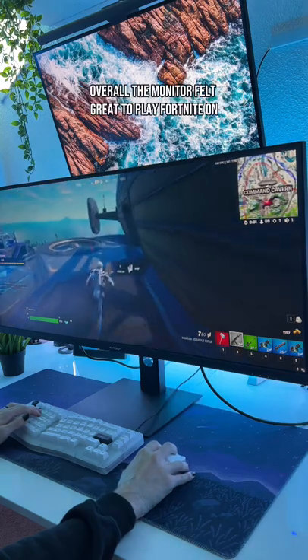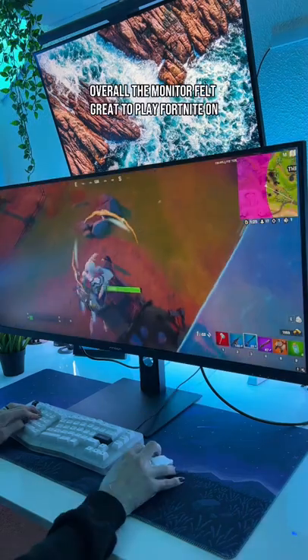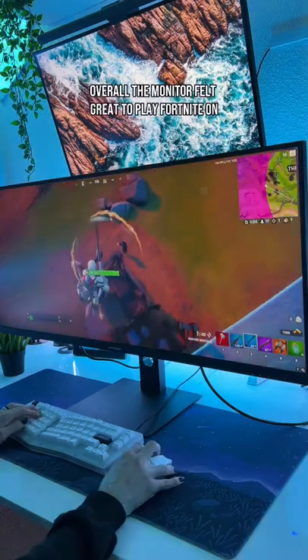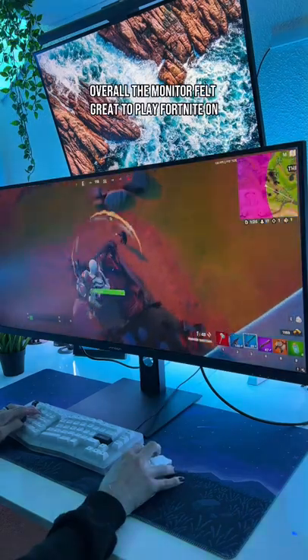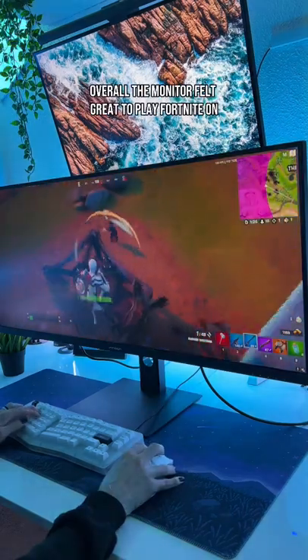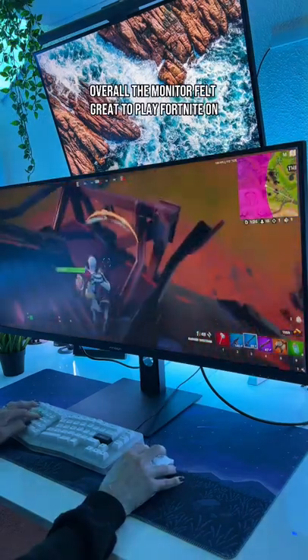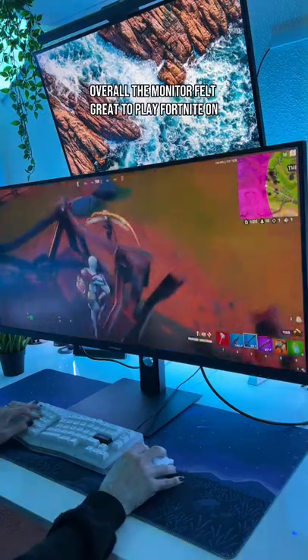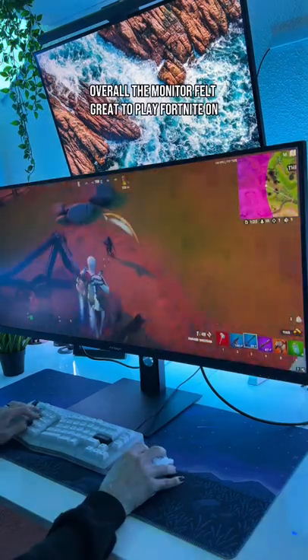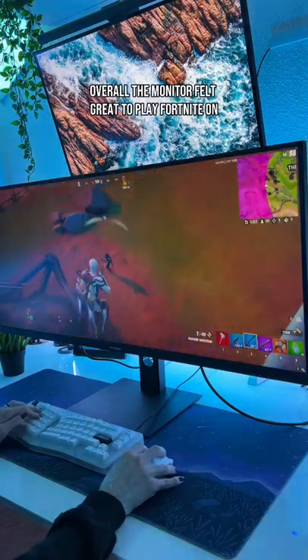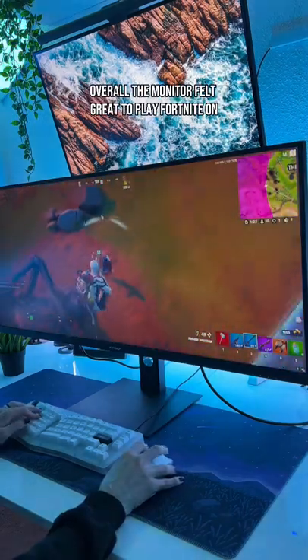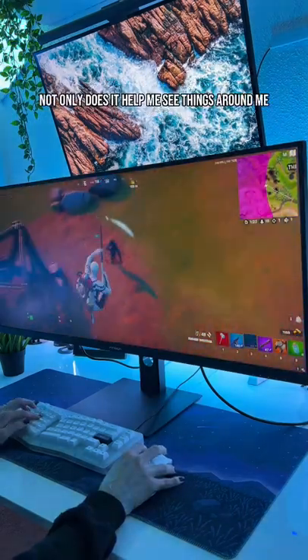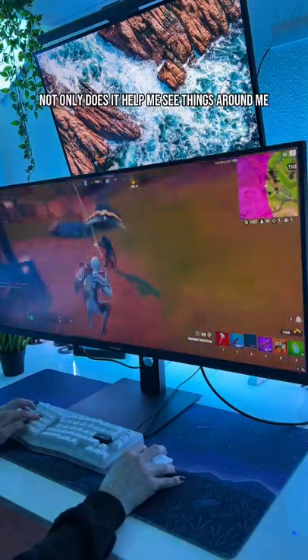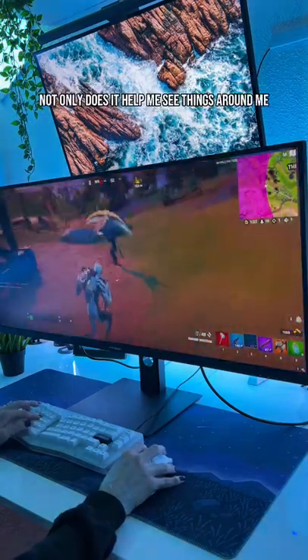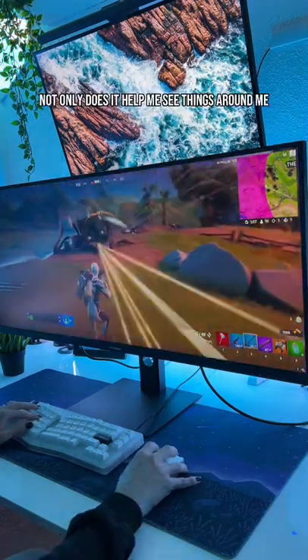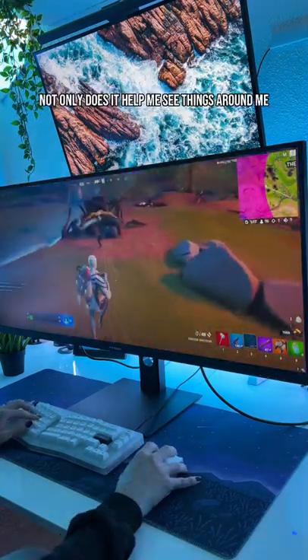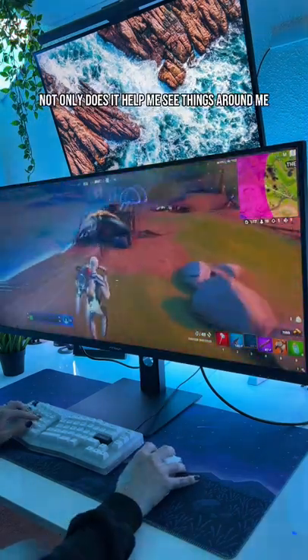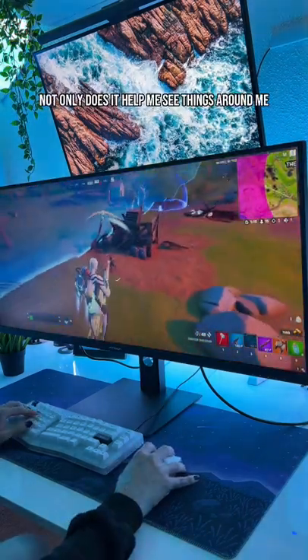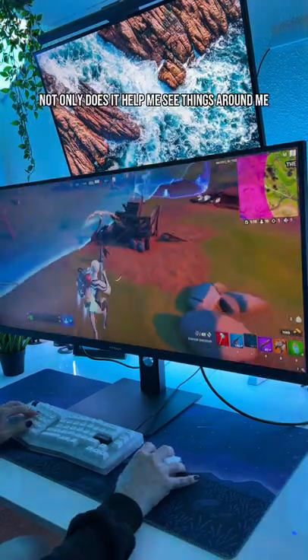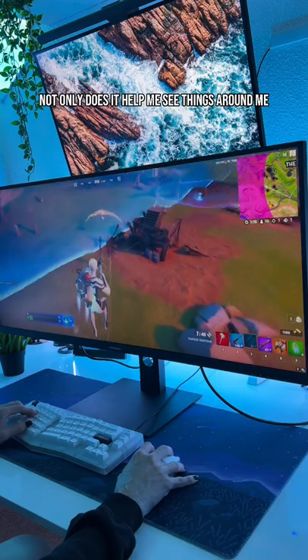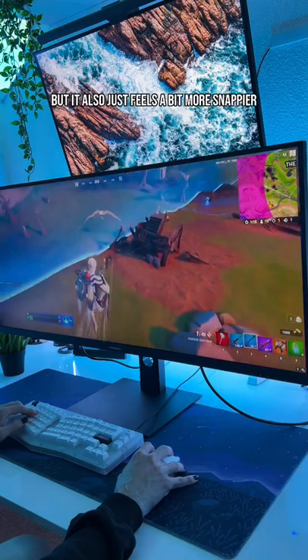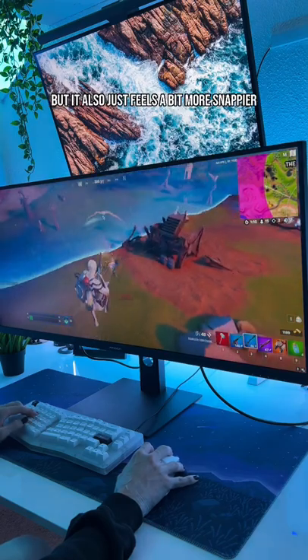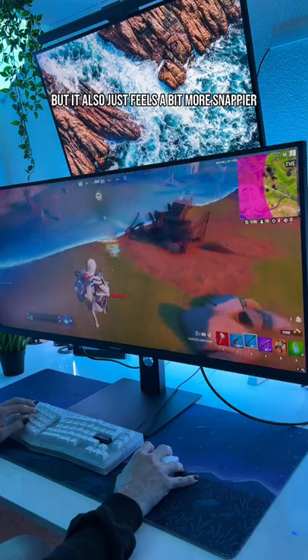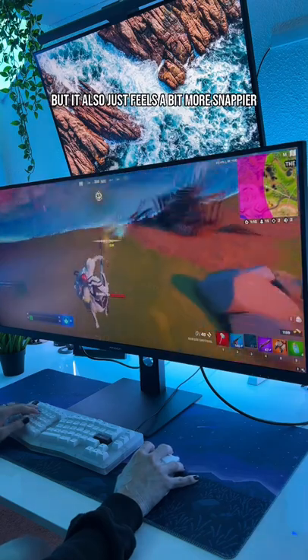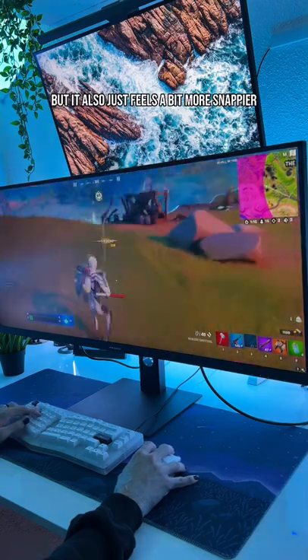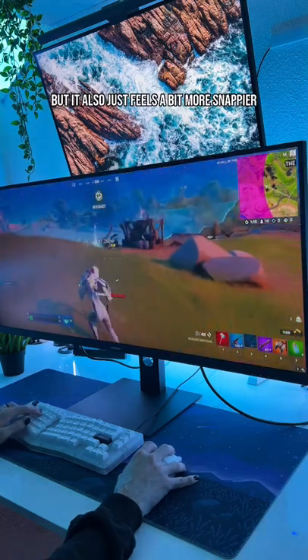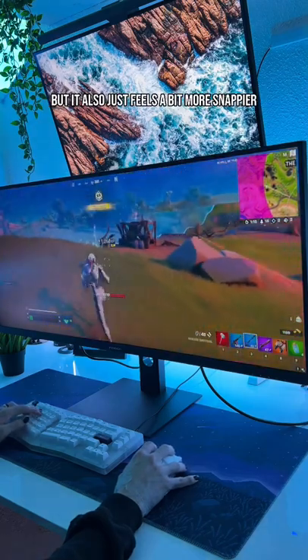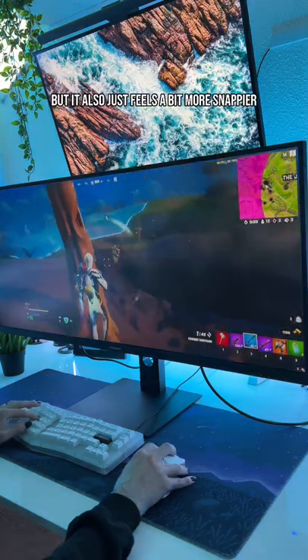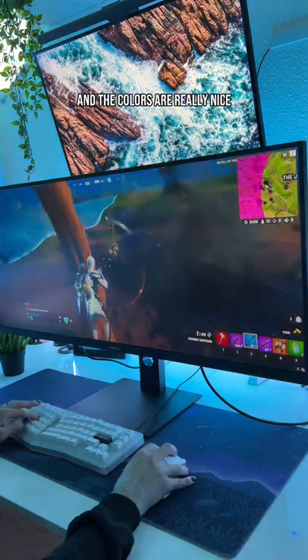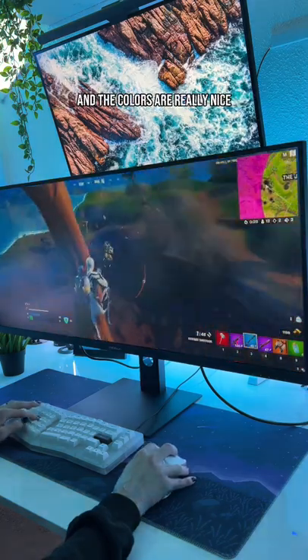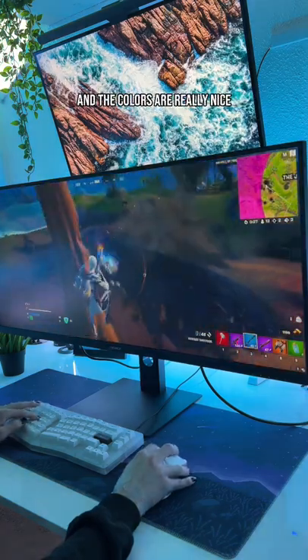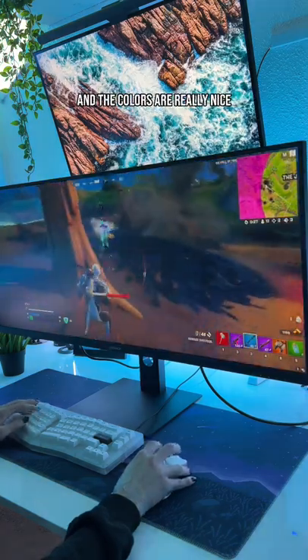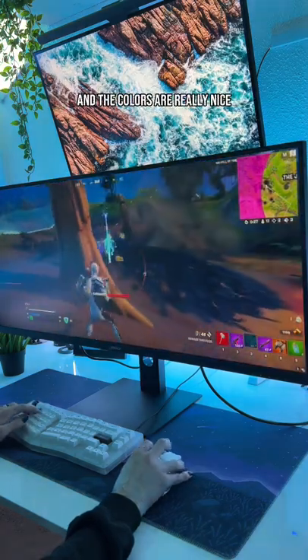Overall, the monitor felt great to play Fortnite on. Not only does it help me see things around me, but it also just feels a bit snappier, and the colors are really nice.